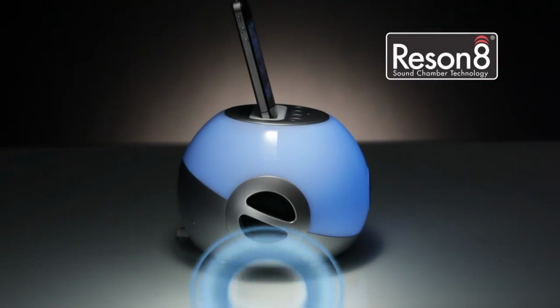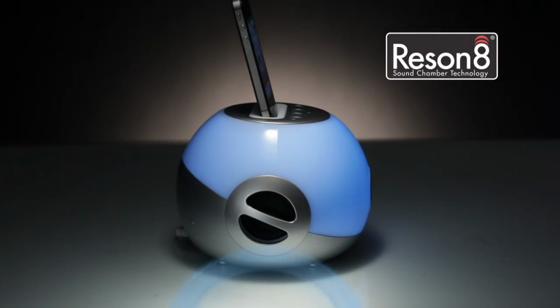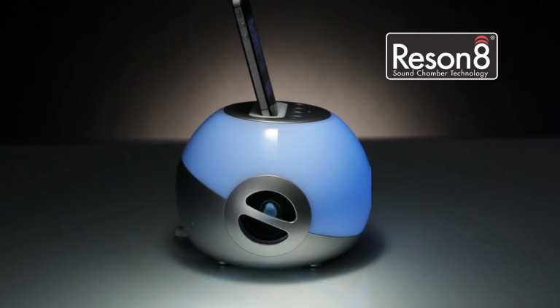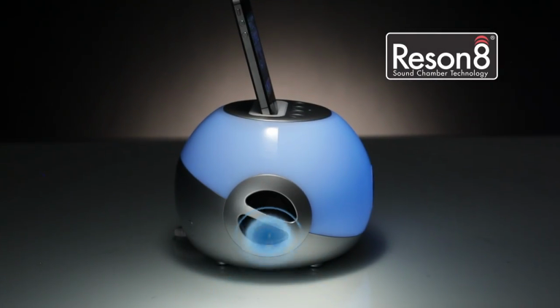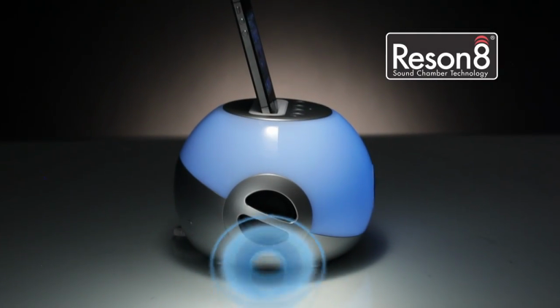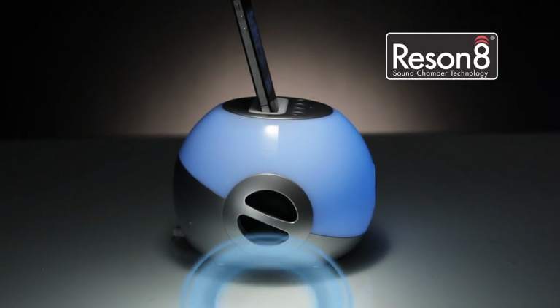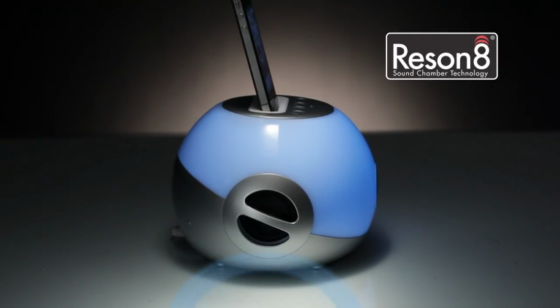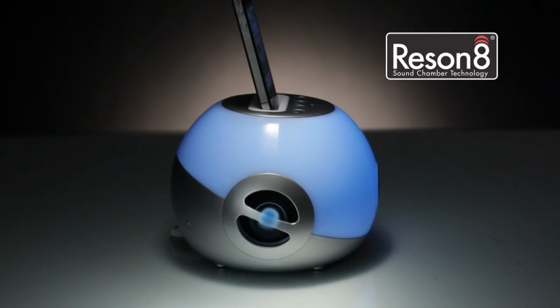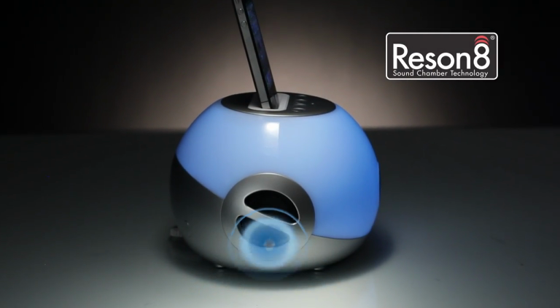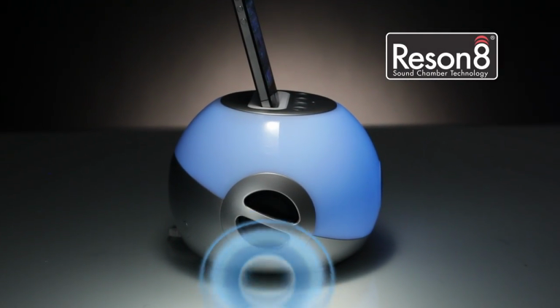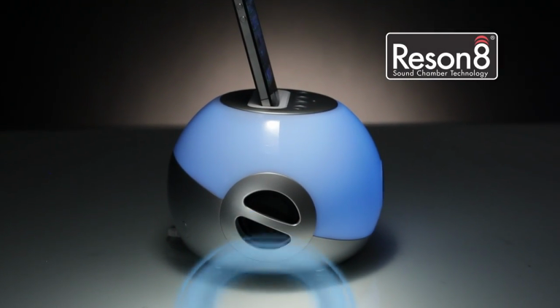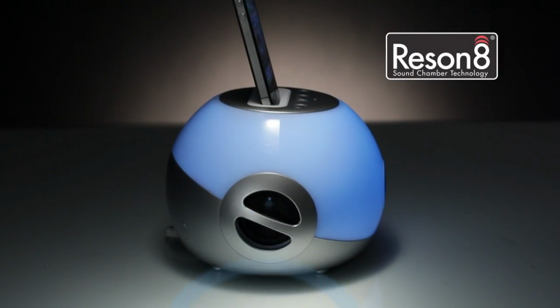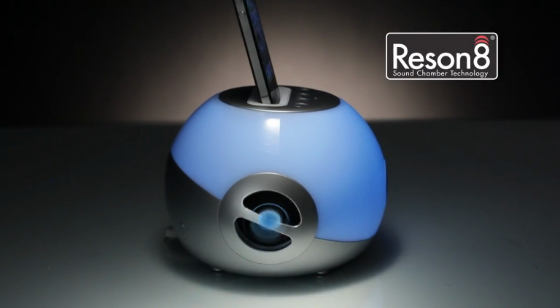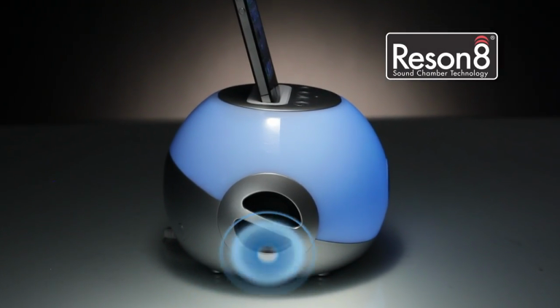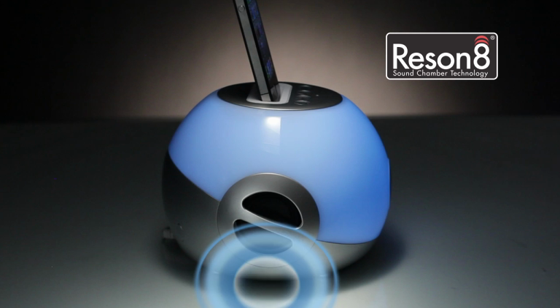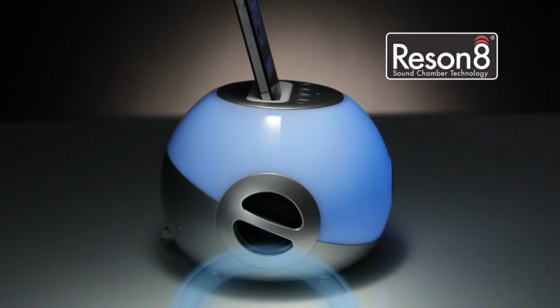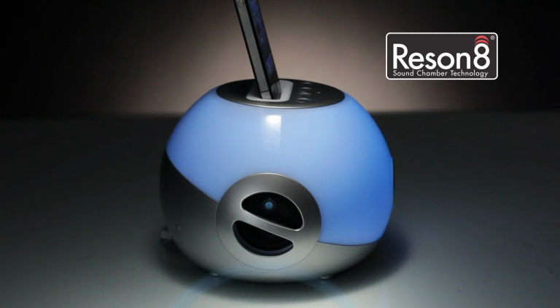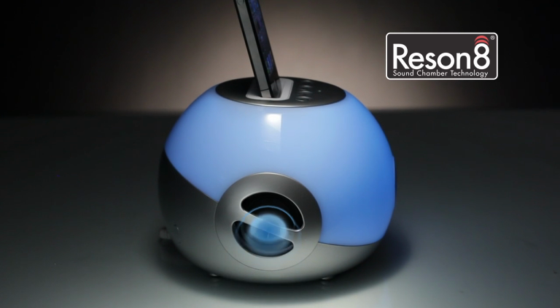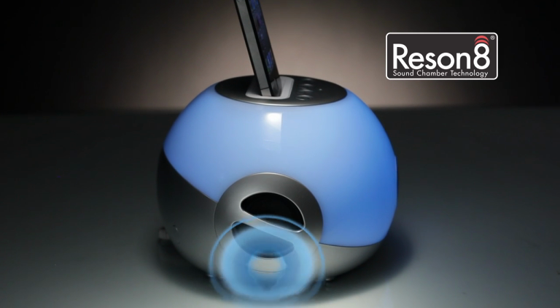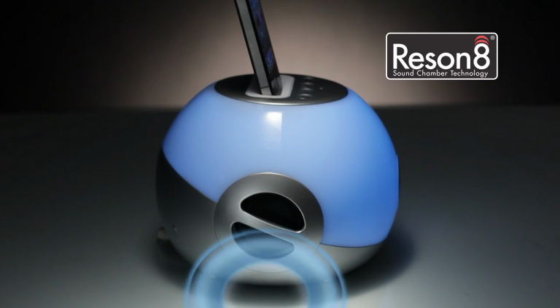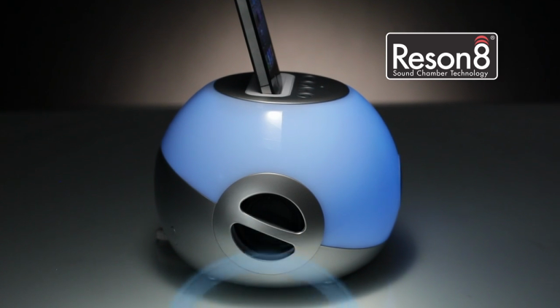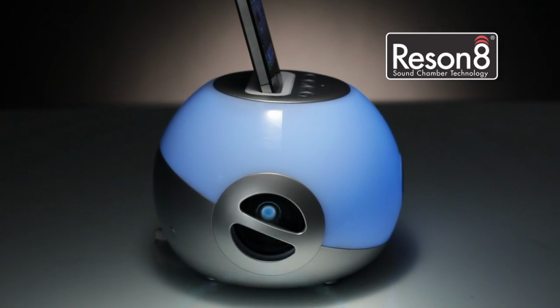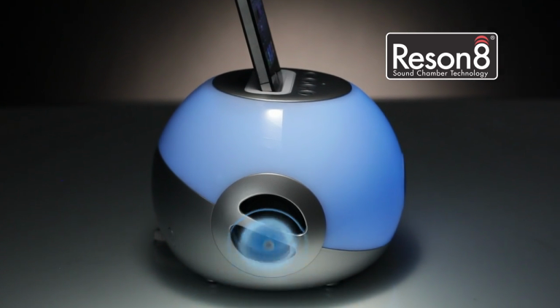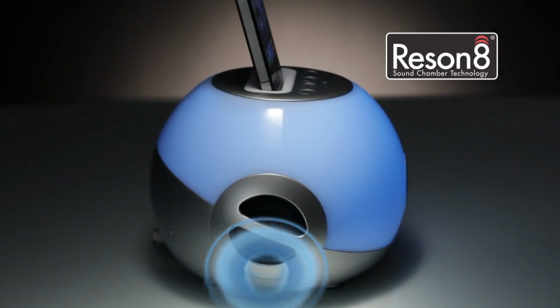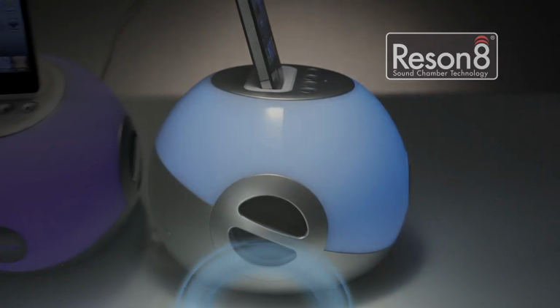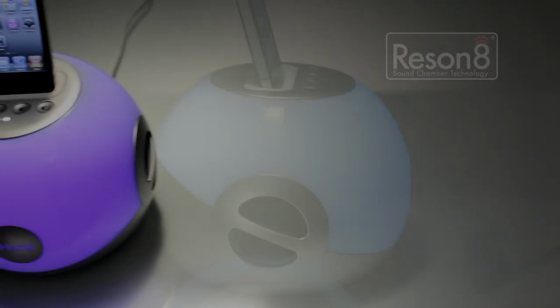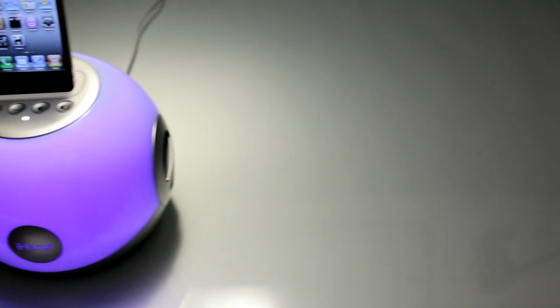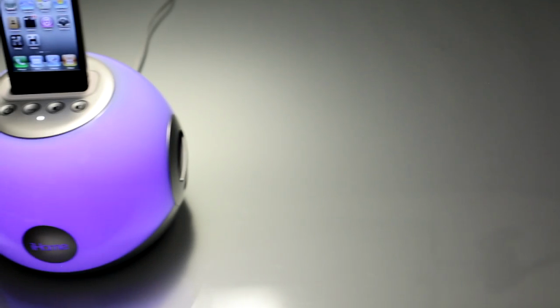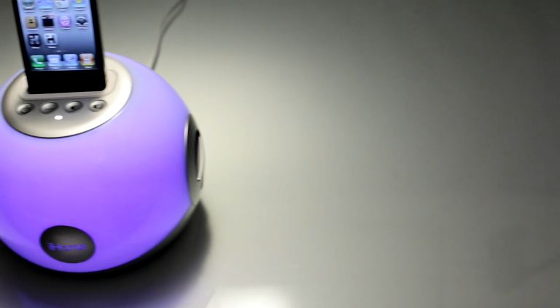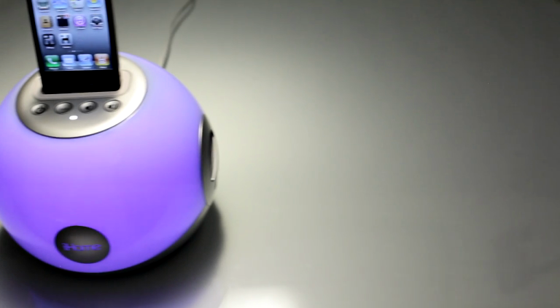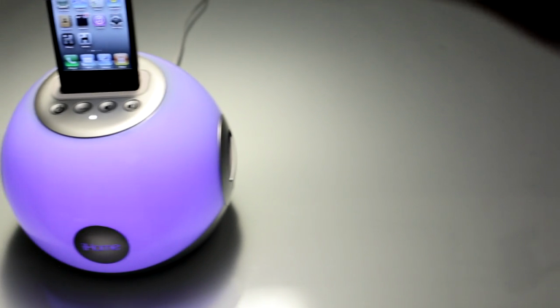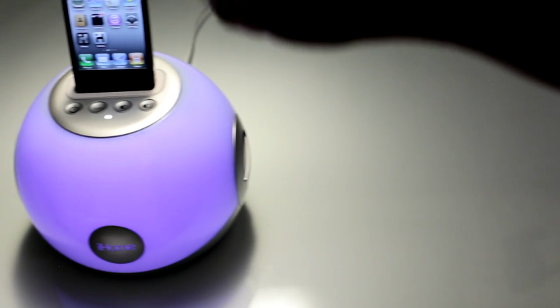With a specially designed Resonate speaker chamber, a passive subwoofer, and mood setting color change modes.